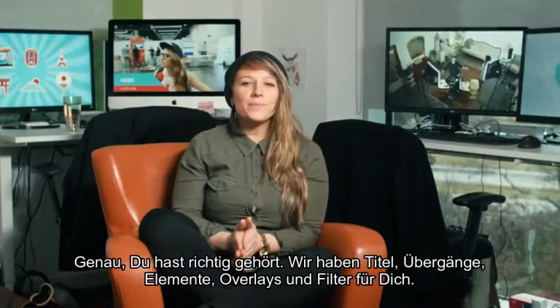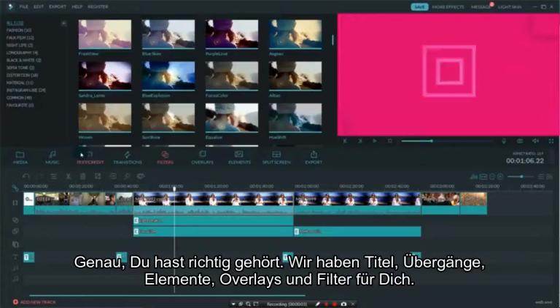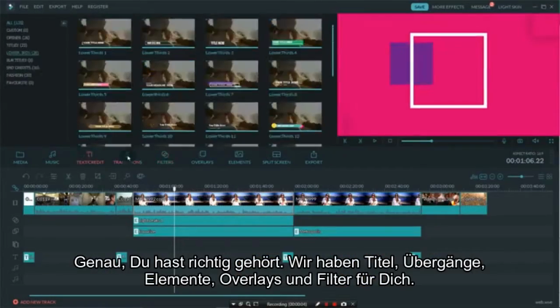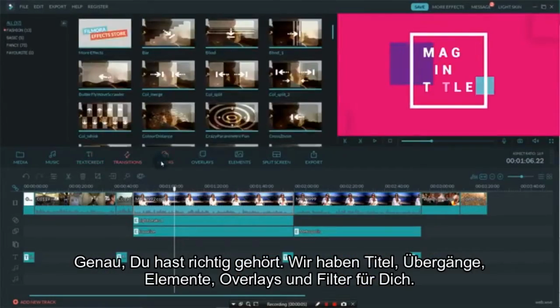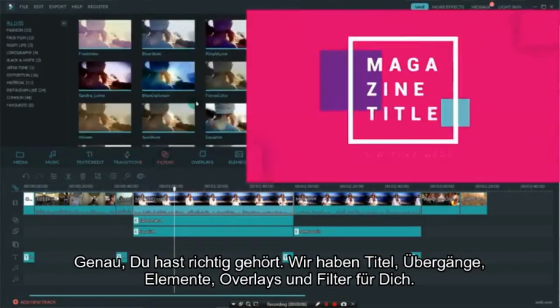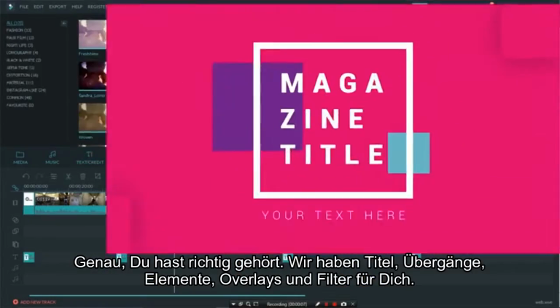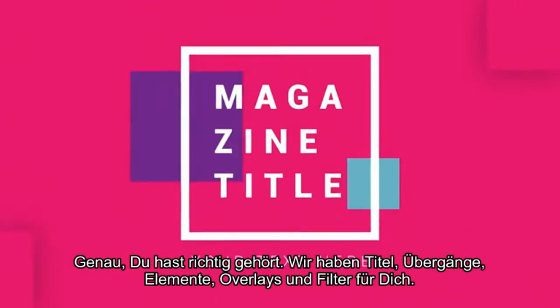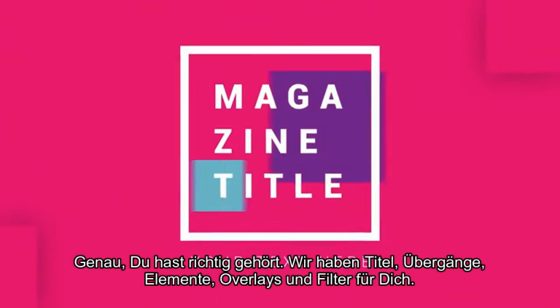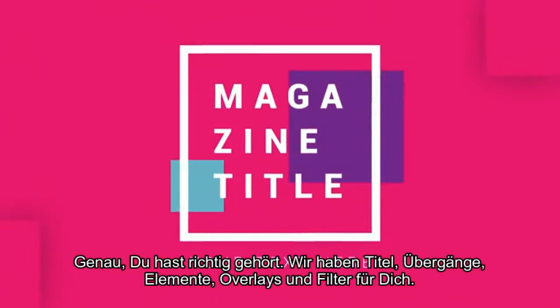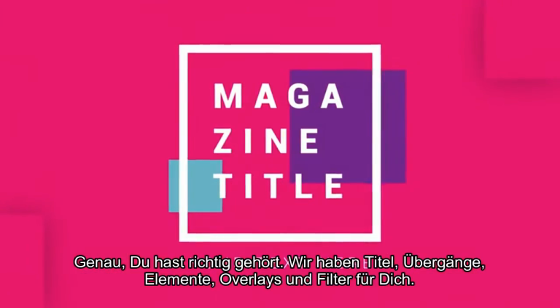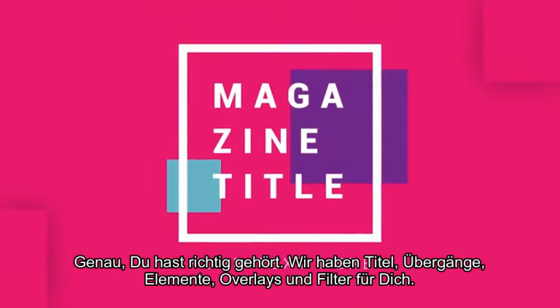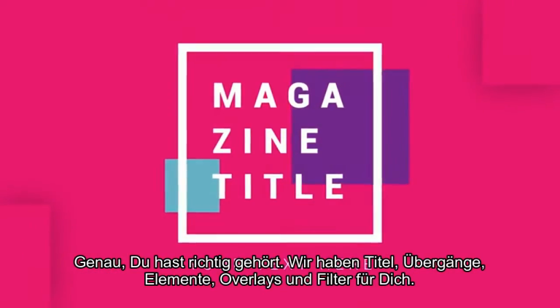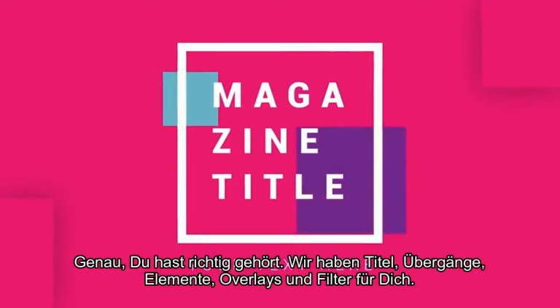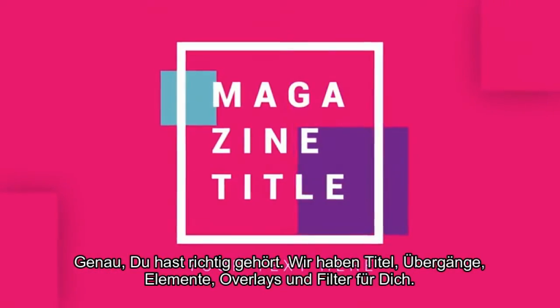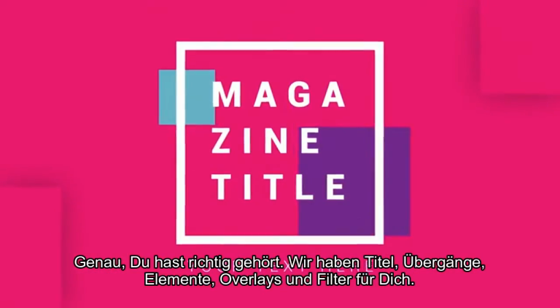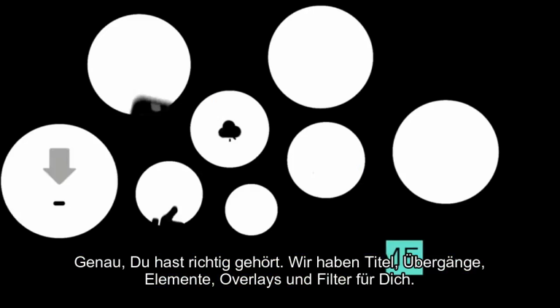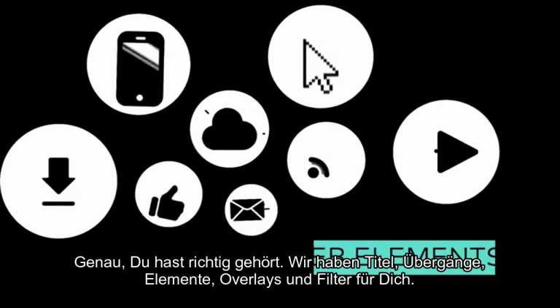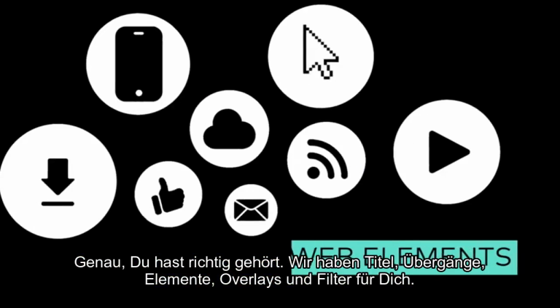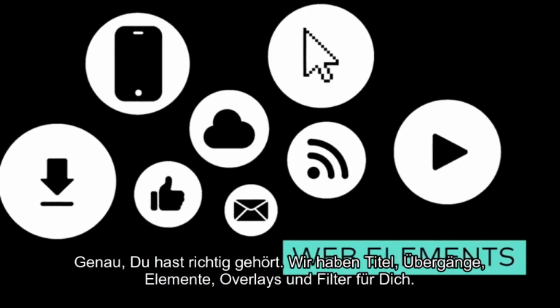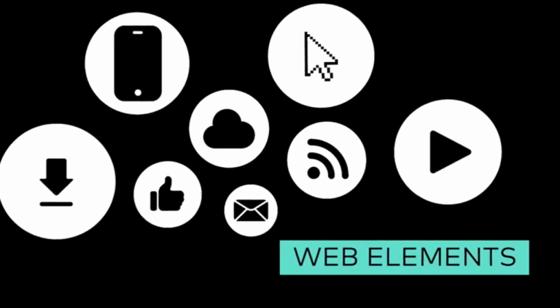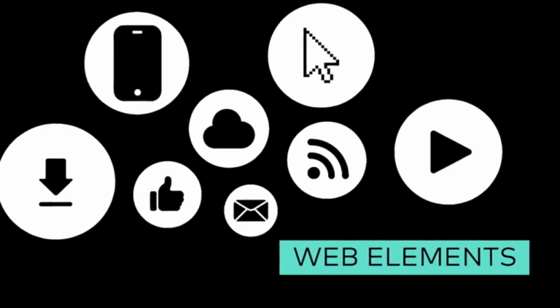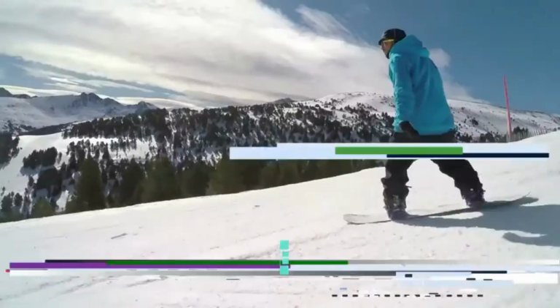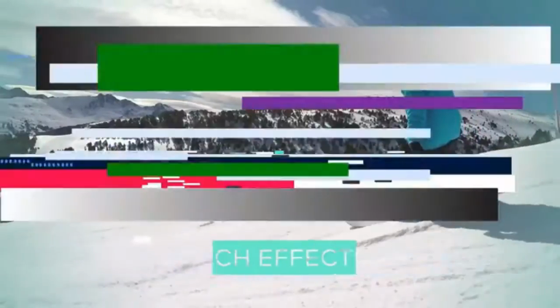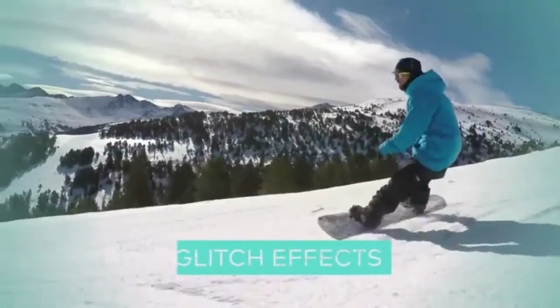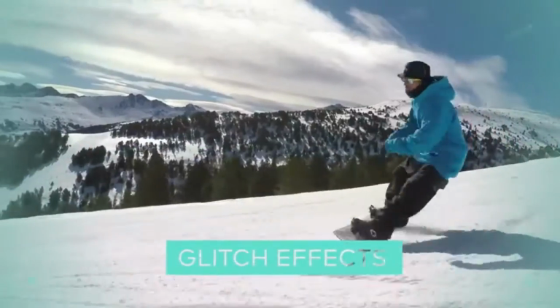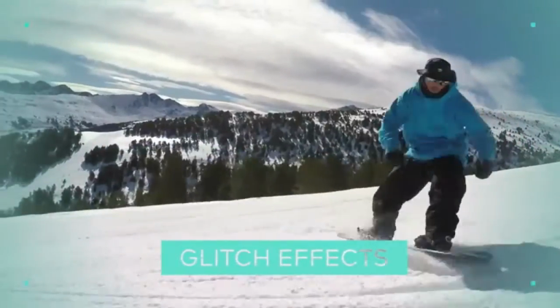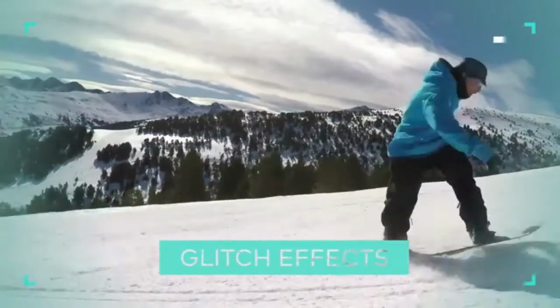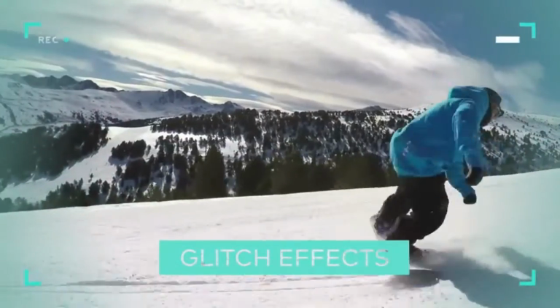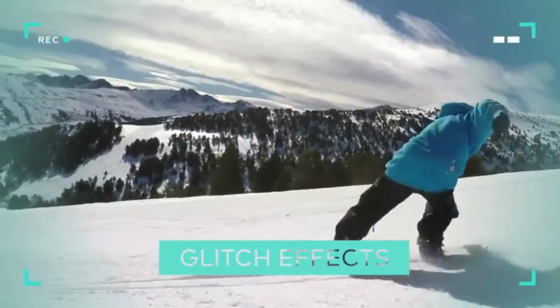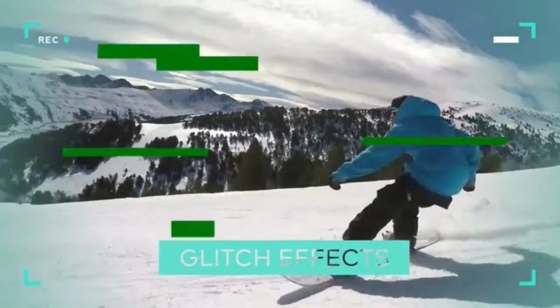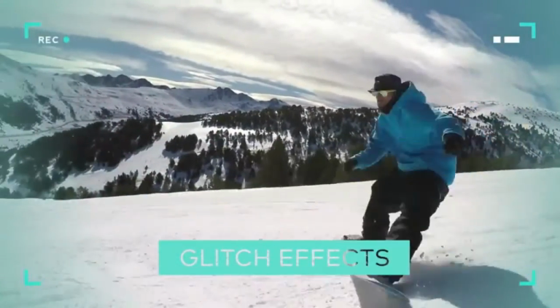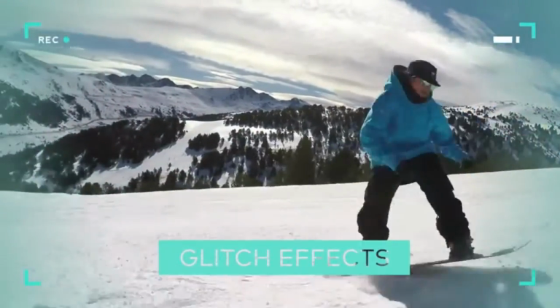That's right — we're going to get titles, transitions, motion elements, overlays, and filters.